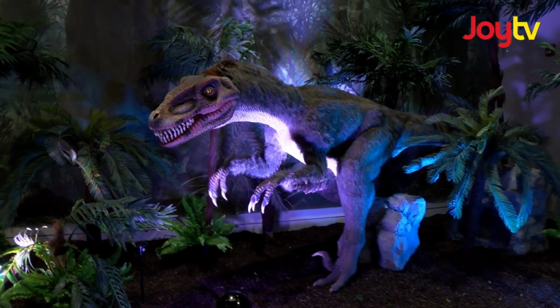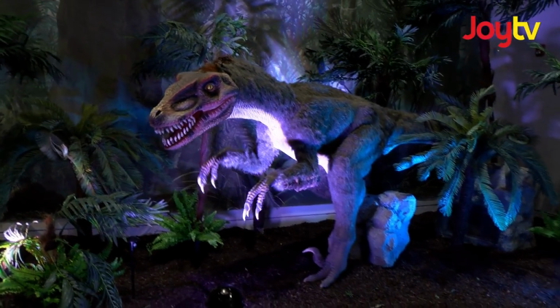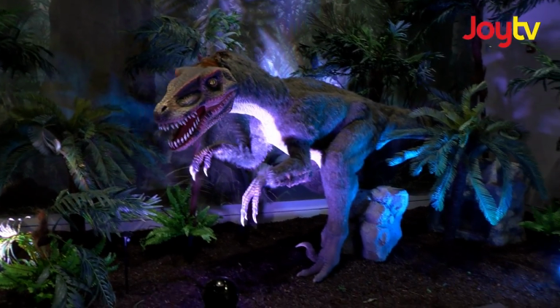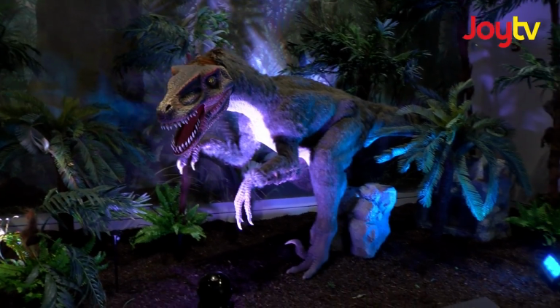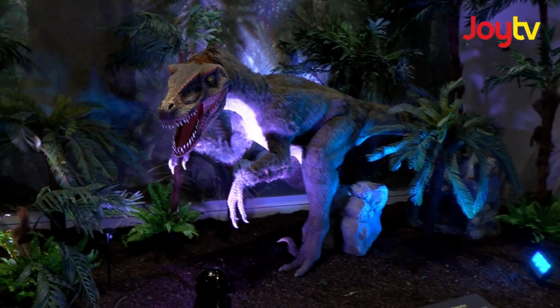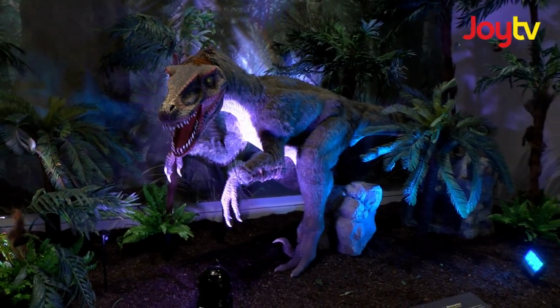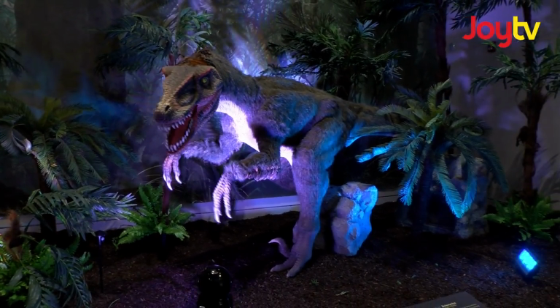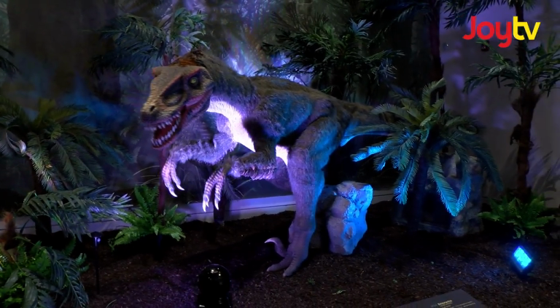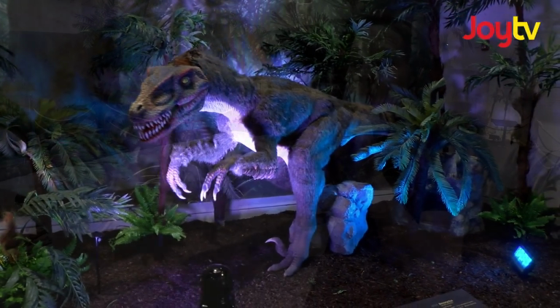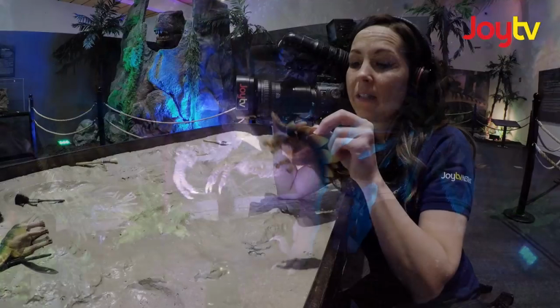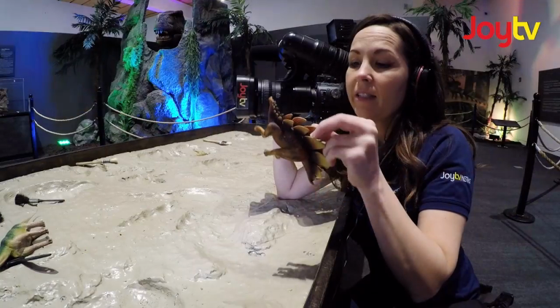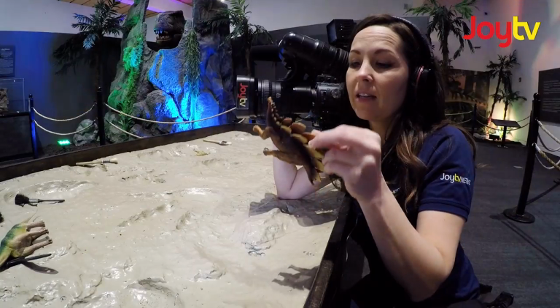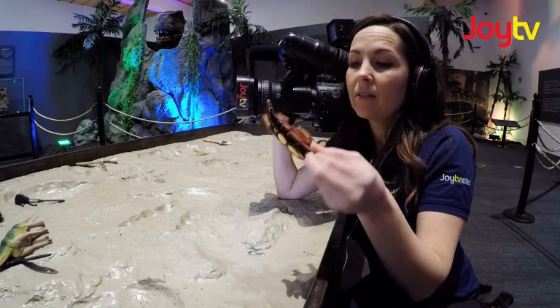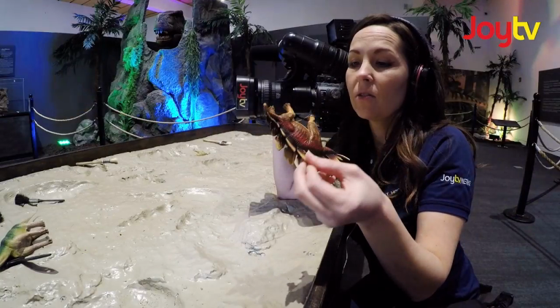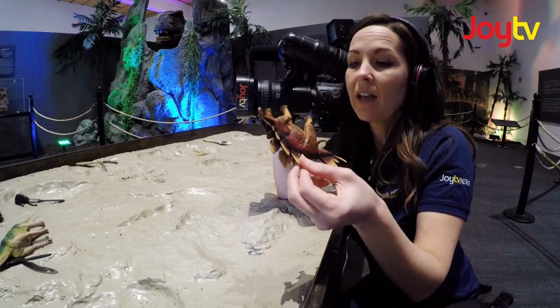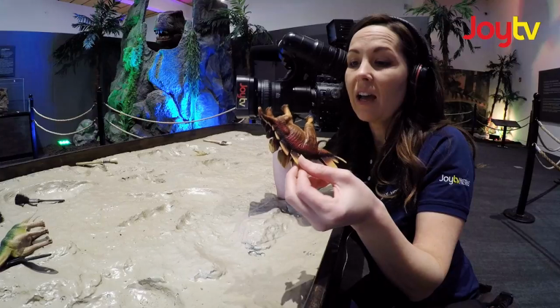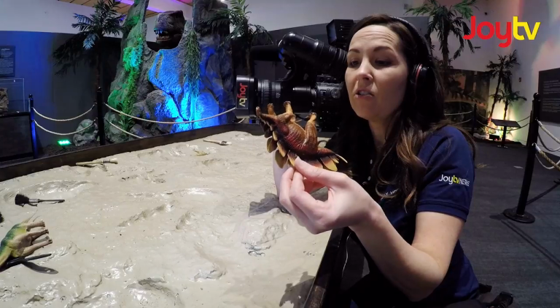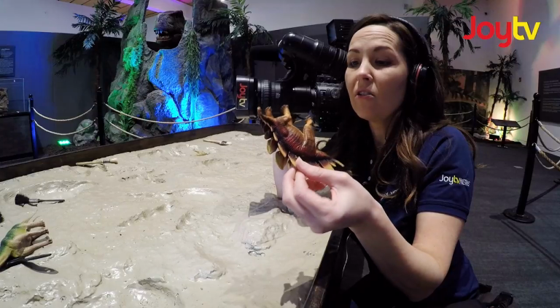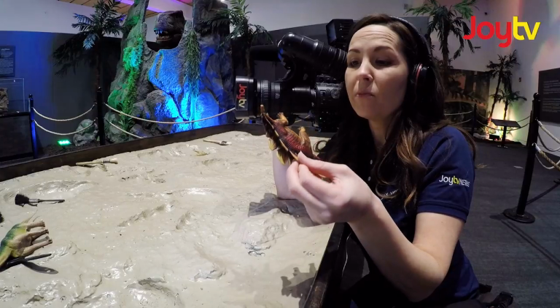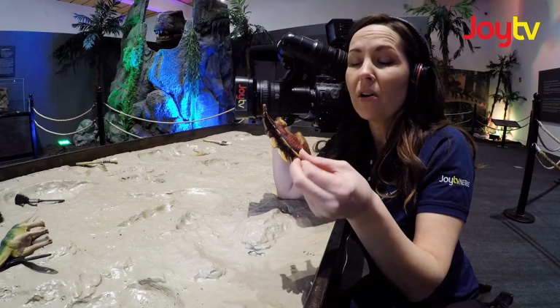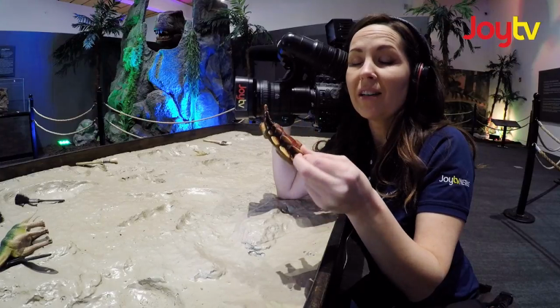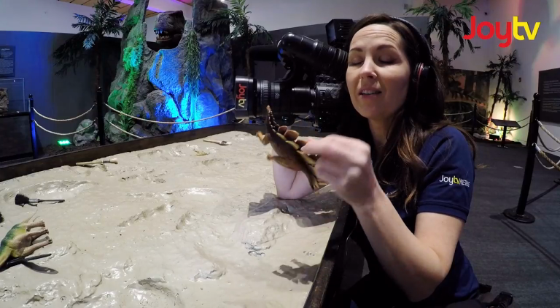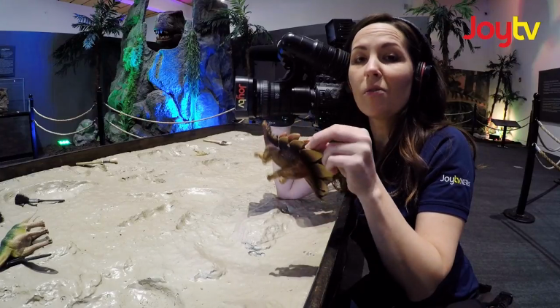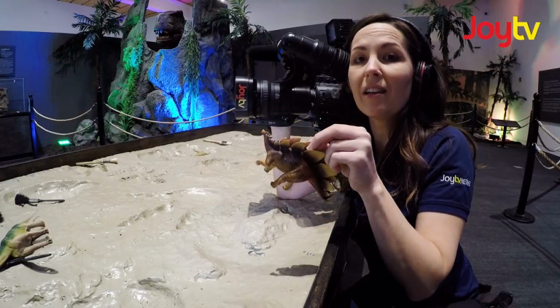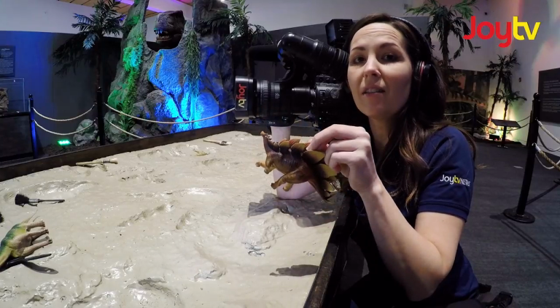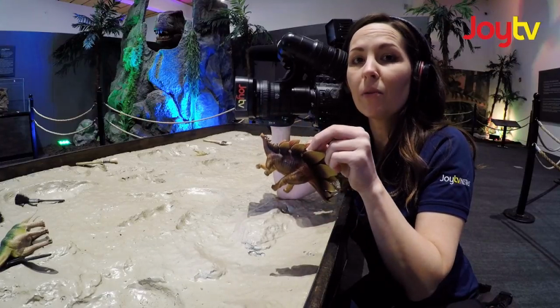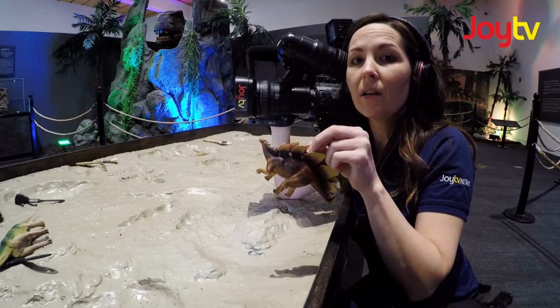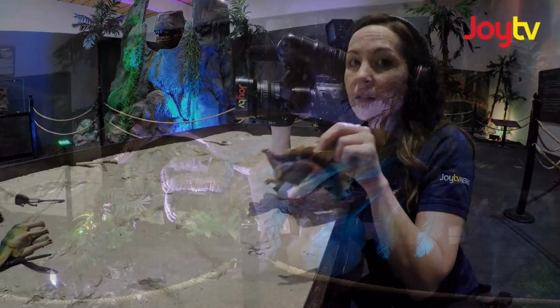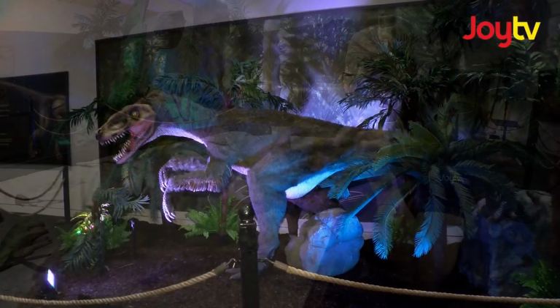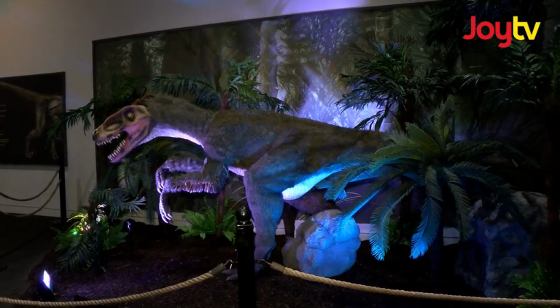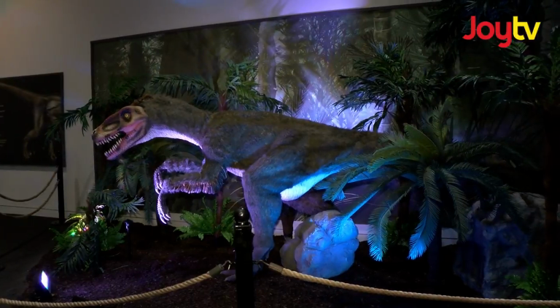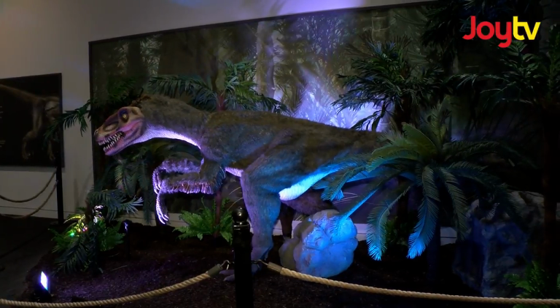Did you know that although the Stegosaurus had a large body, it only had a brain the size of a dog?